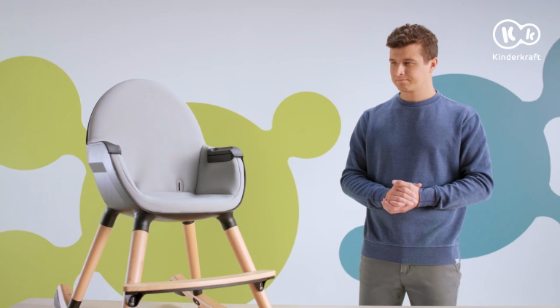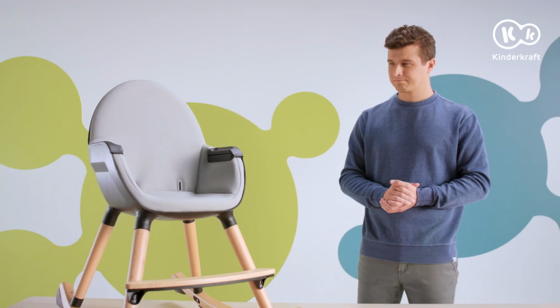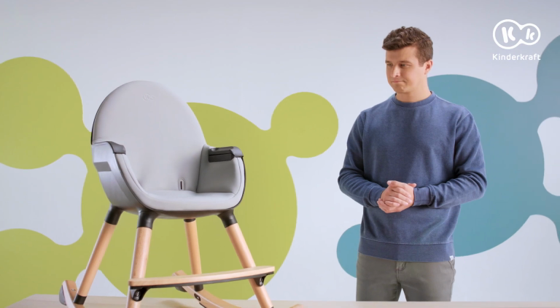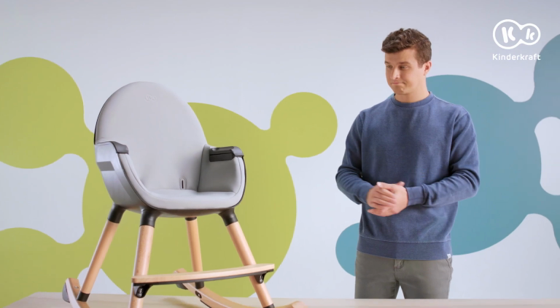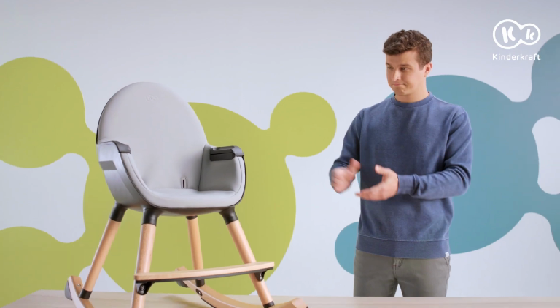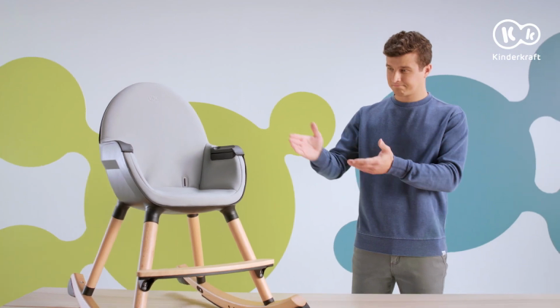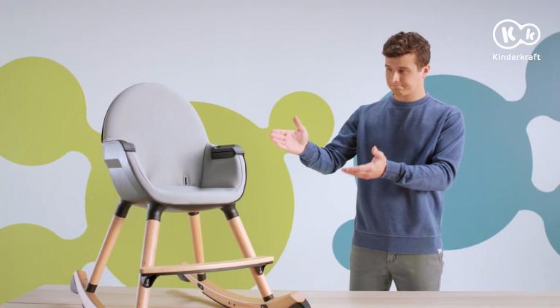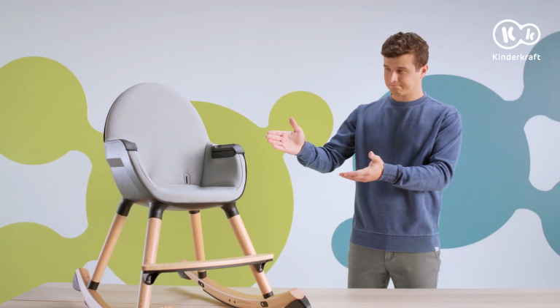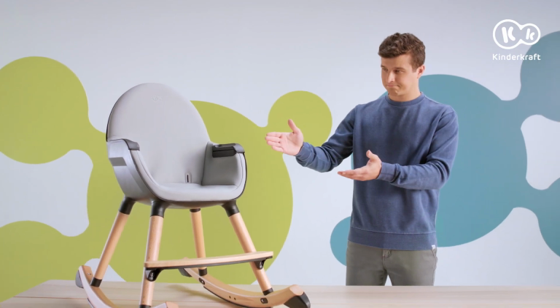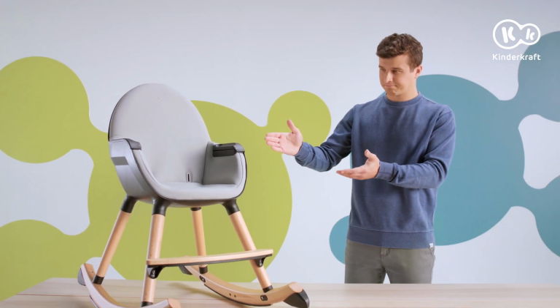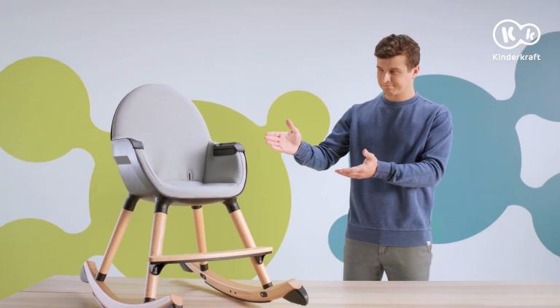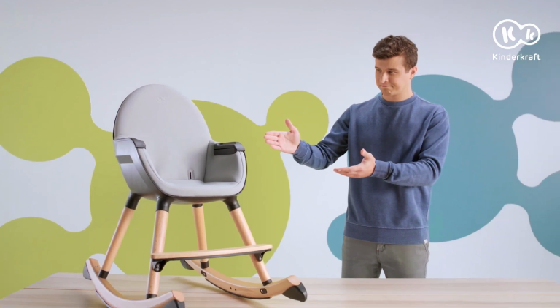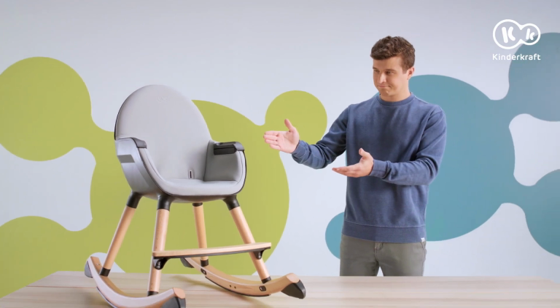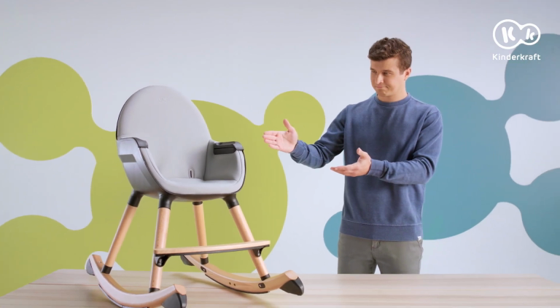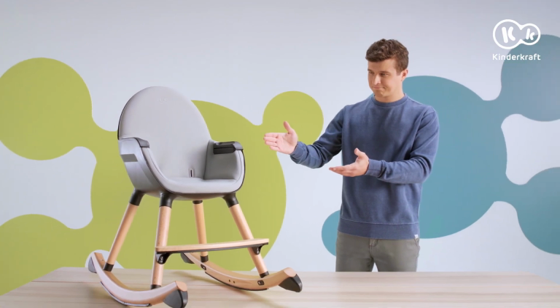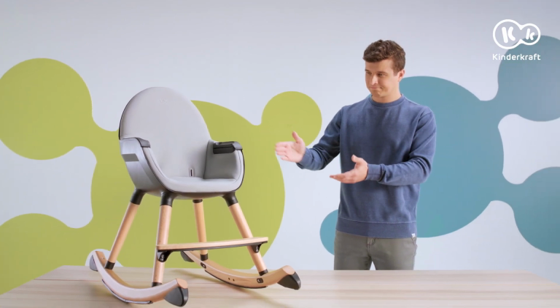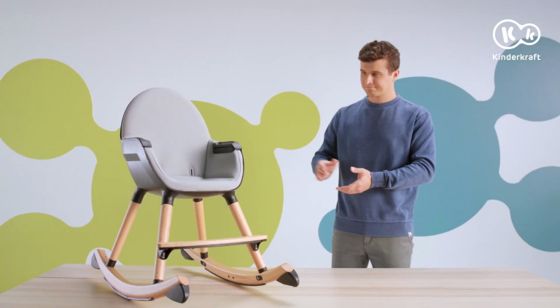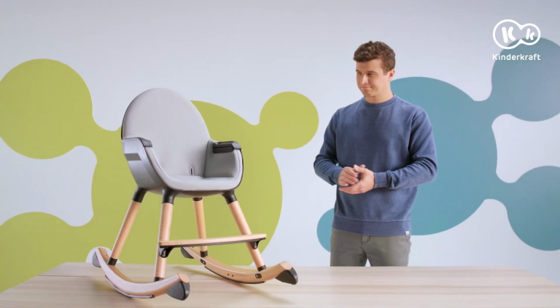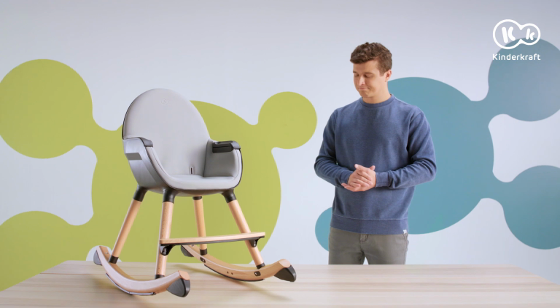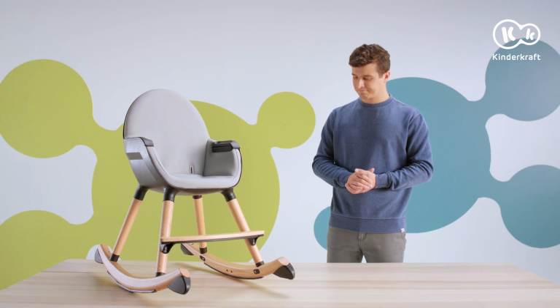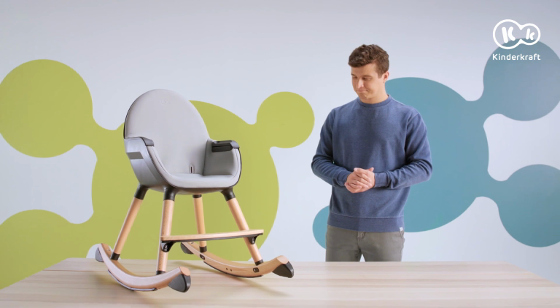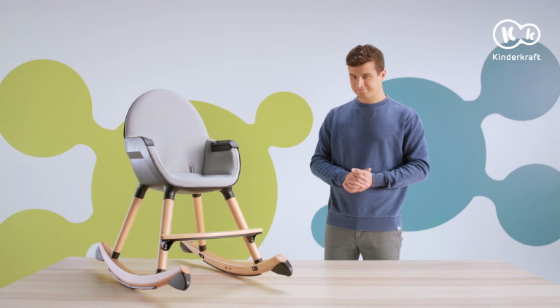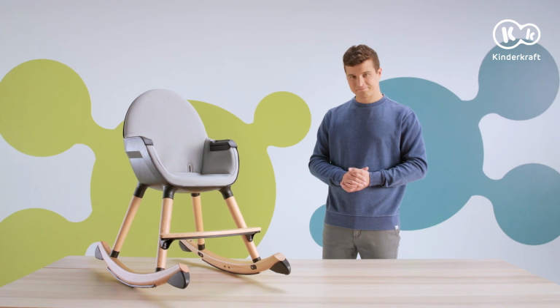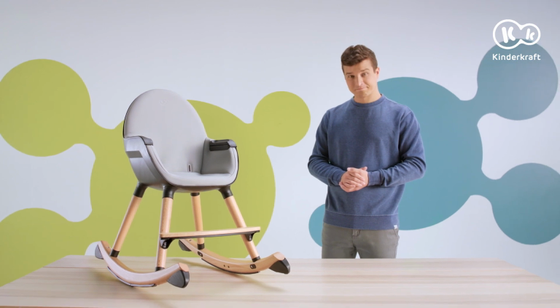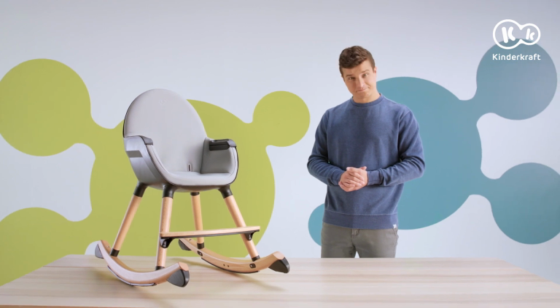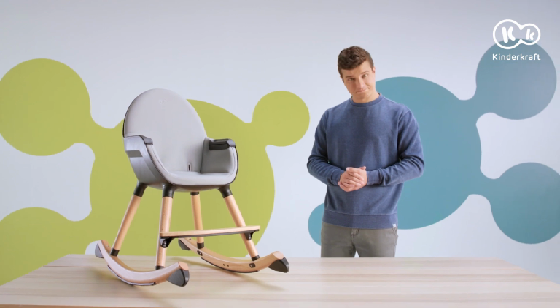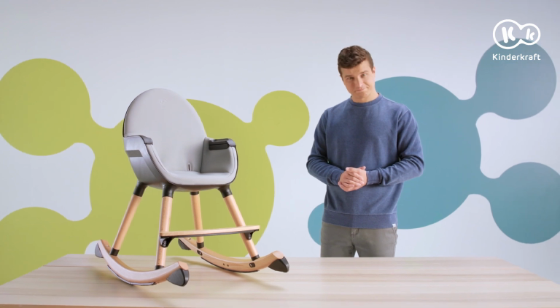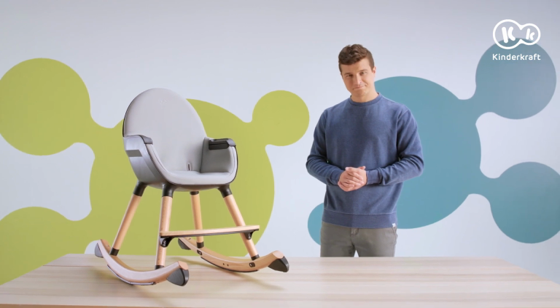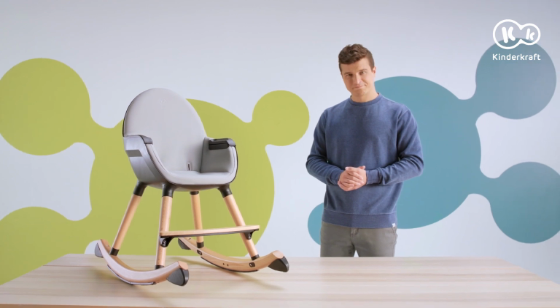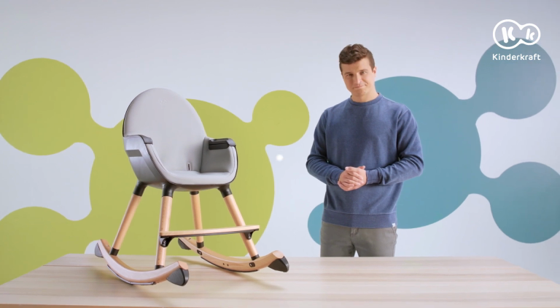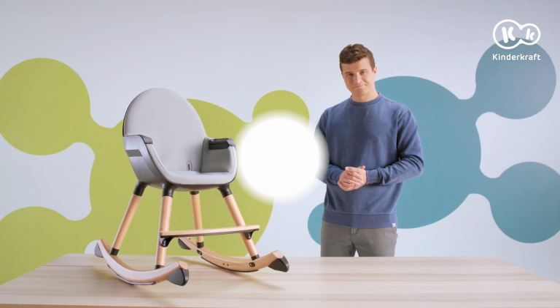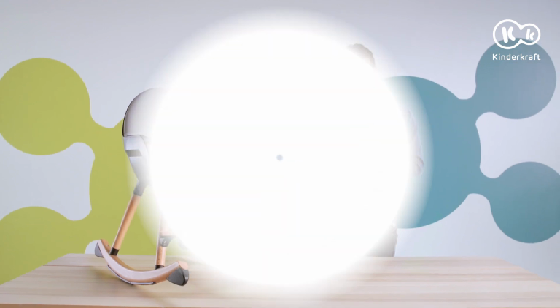This is how the properly assembled Finny chair with the rockers looks. Isn't it stylish? Good luck!